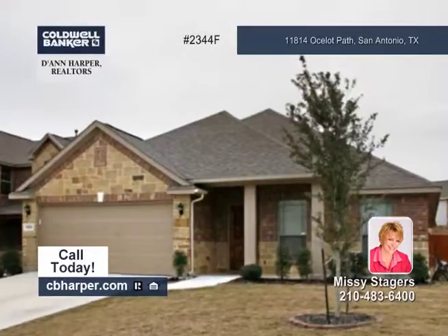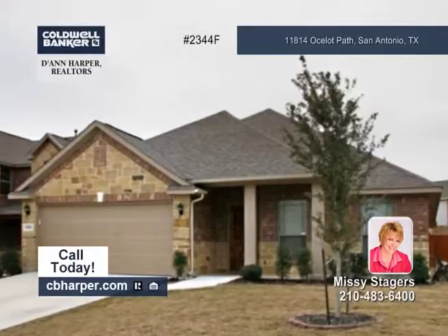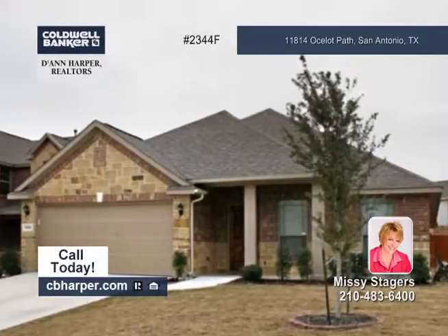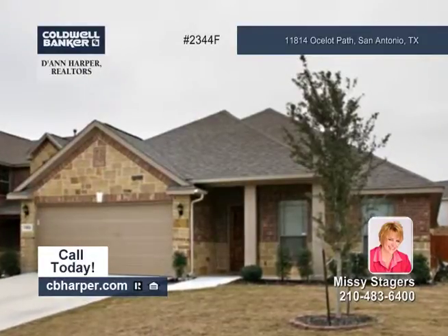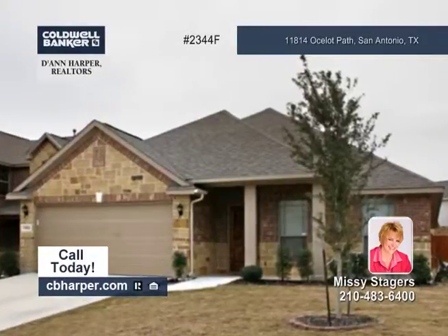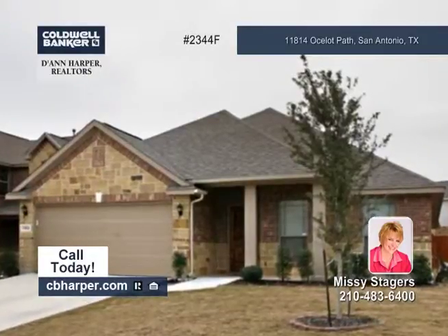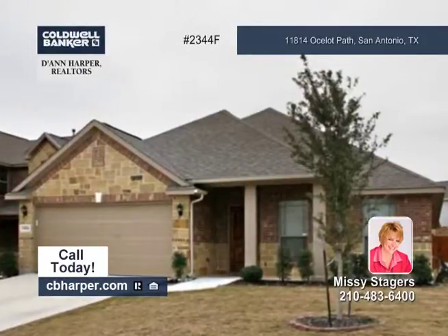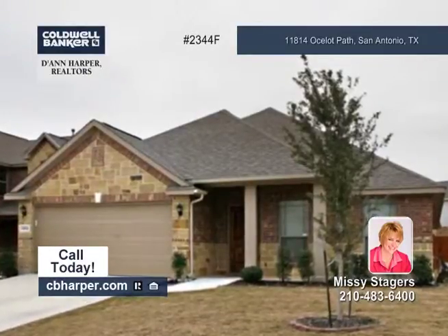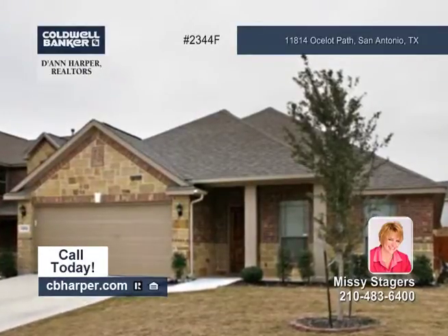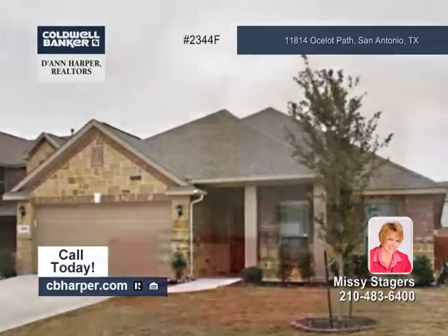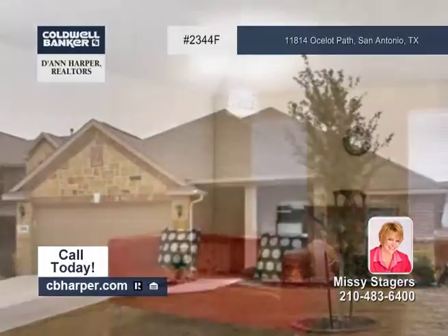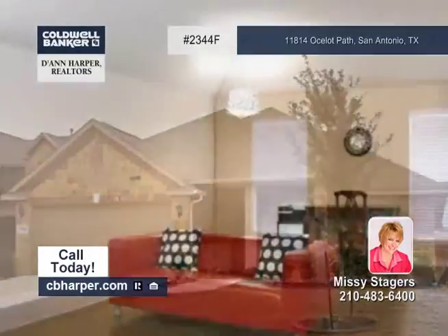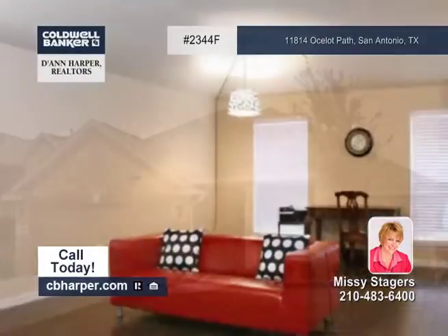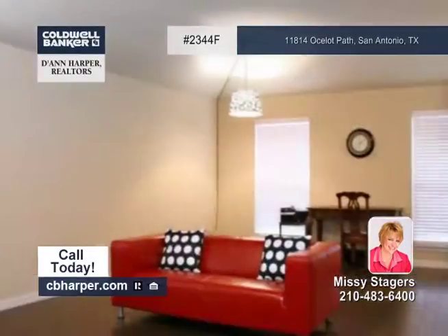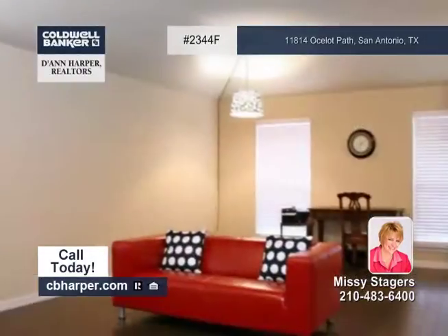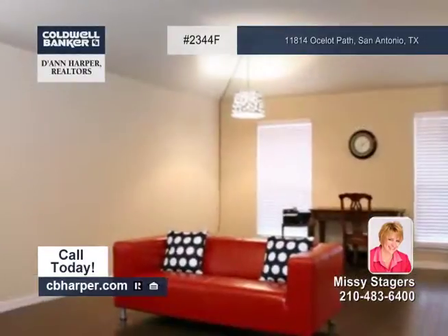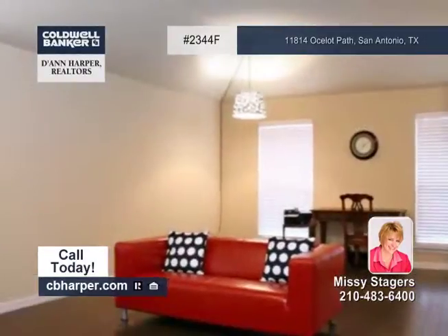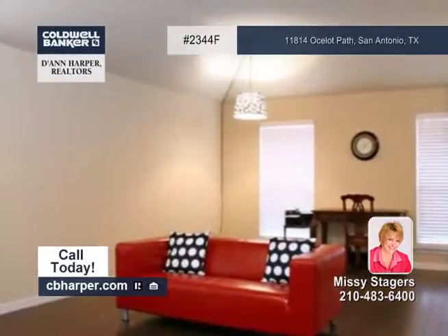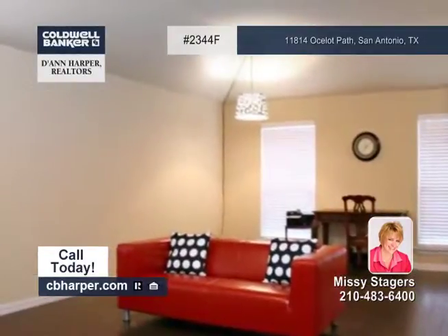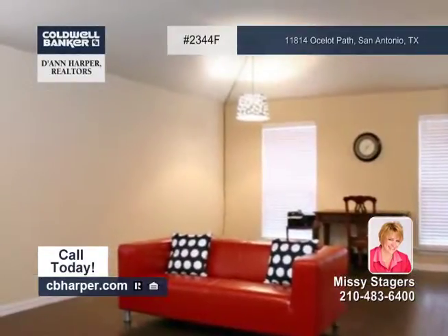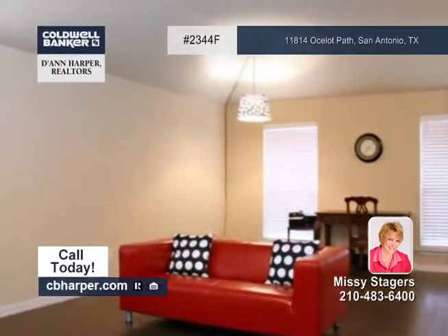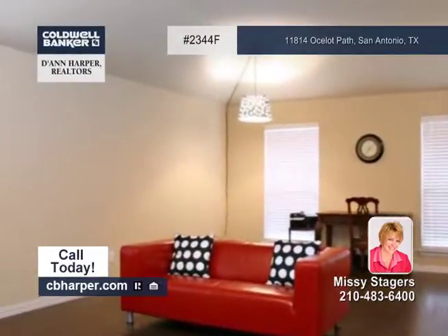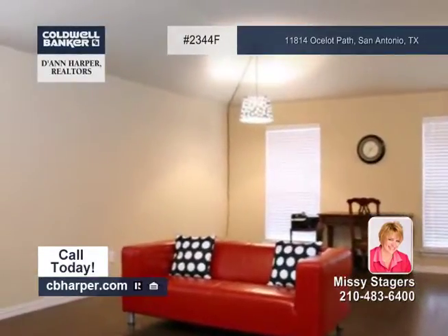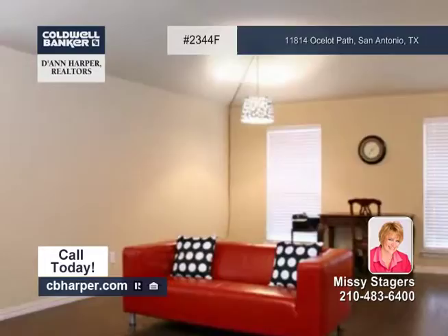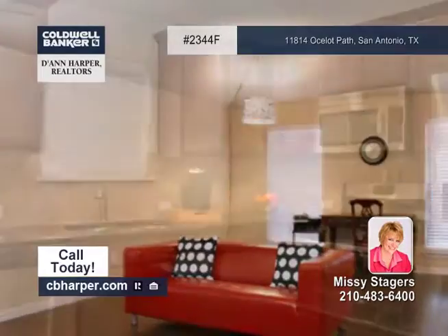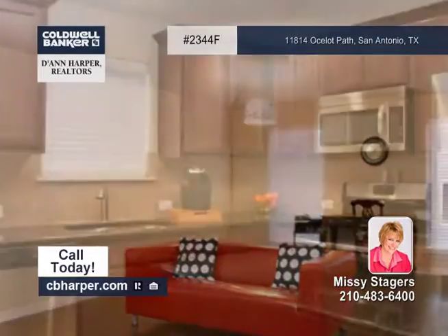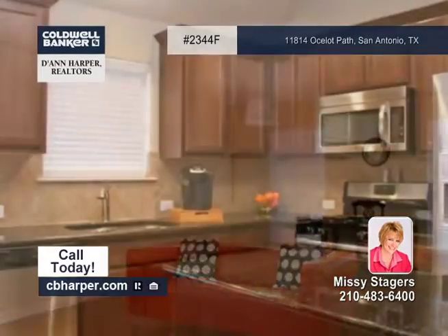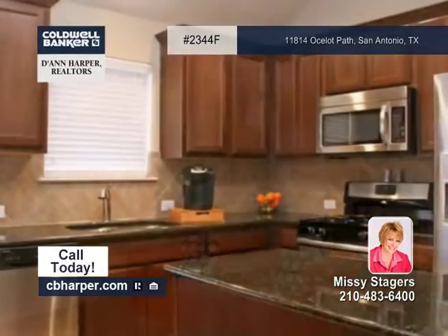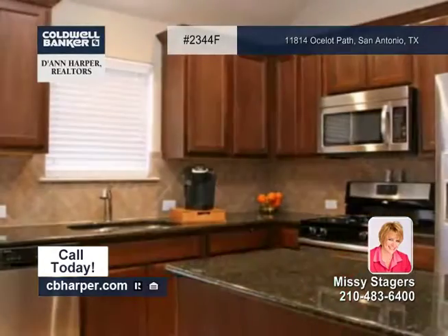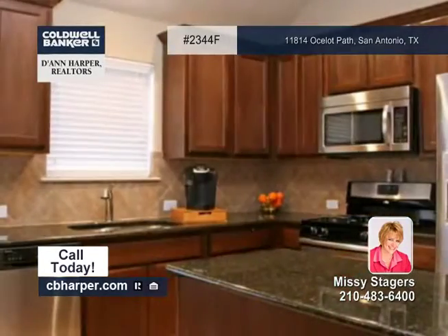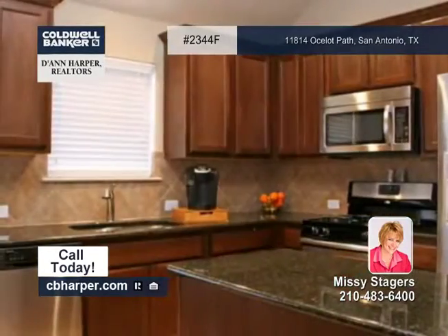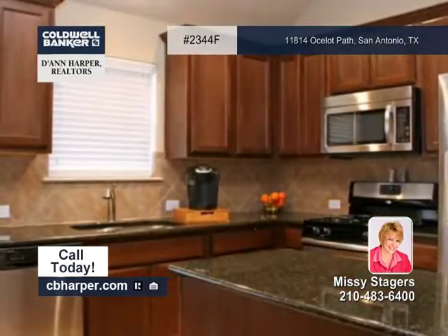Located on a cul-de-sac lot and neatly landscaped, this four-bedroom, two-bath home has been nicely maintained.